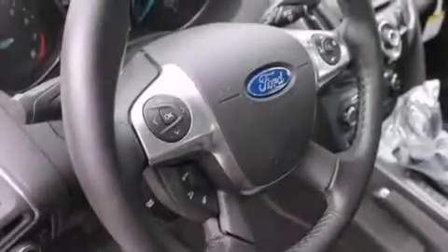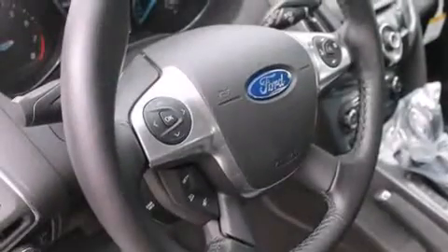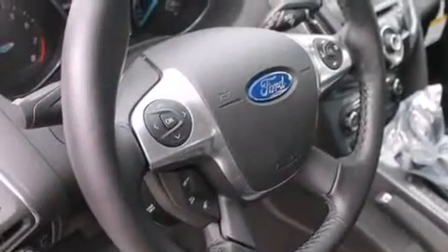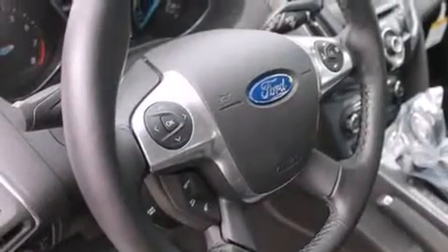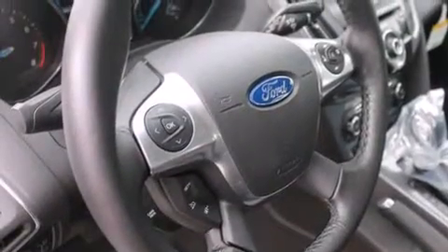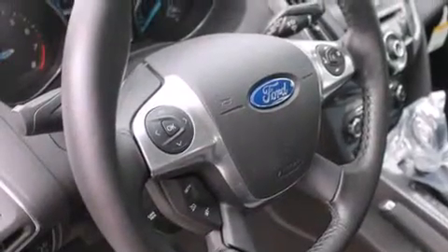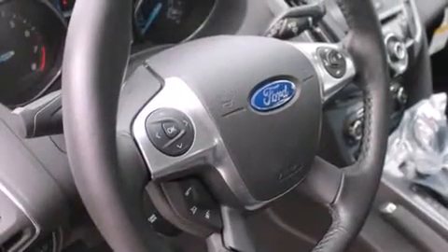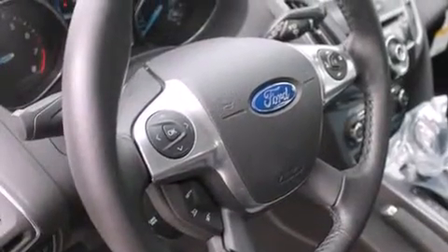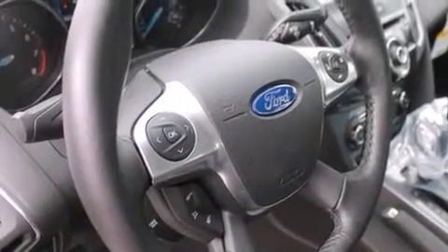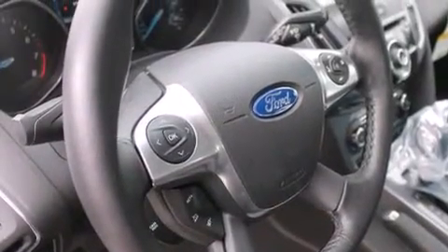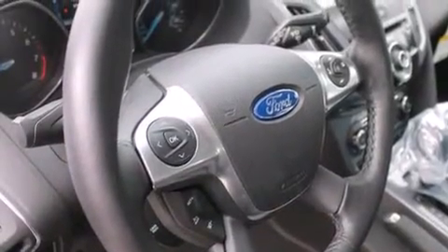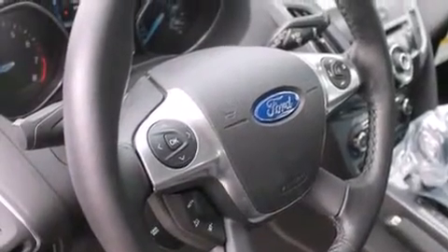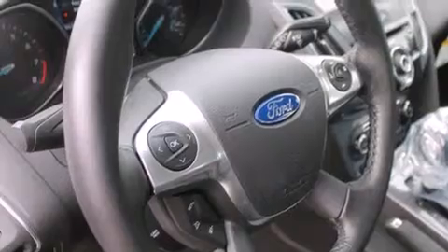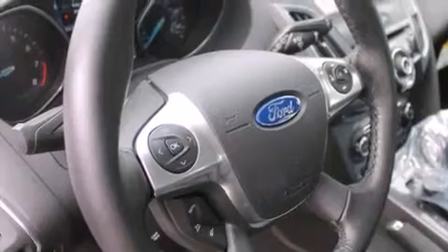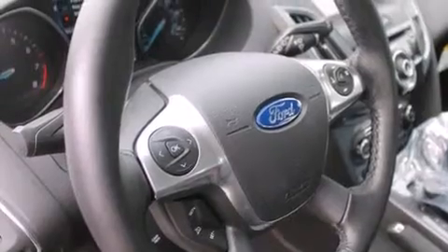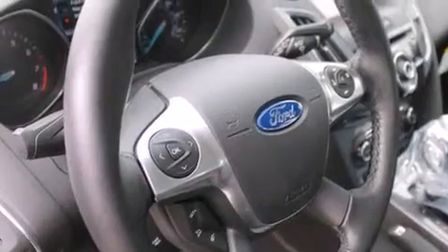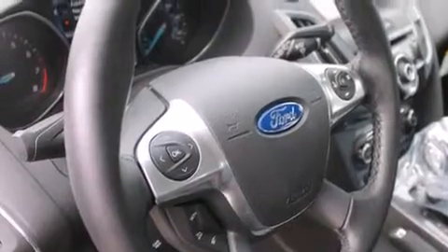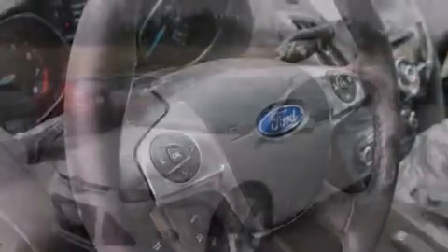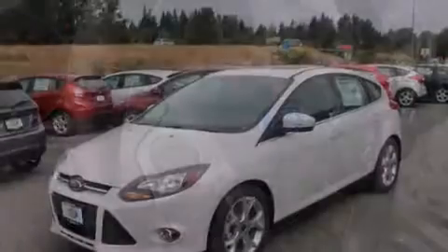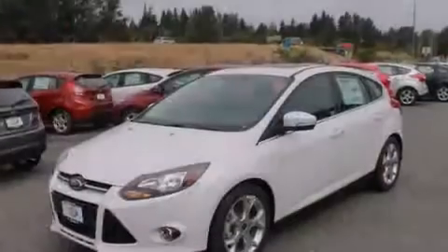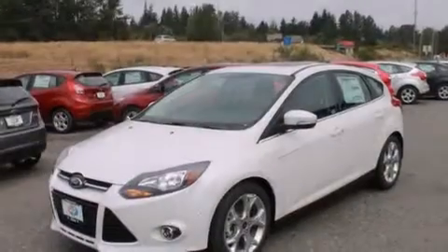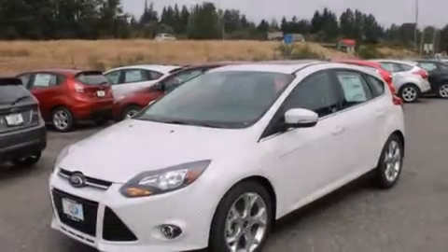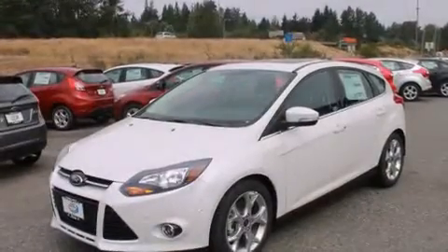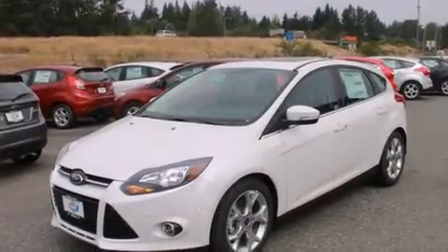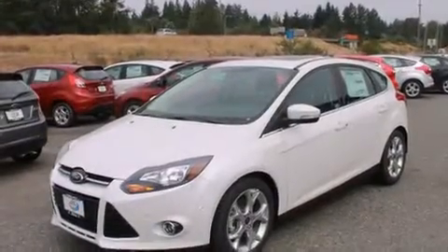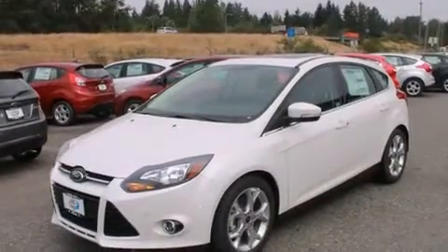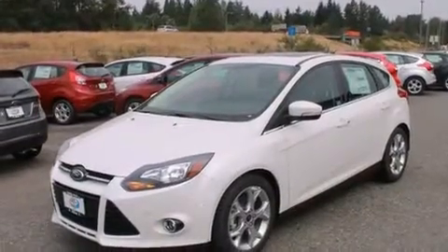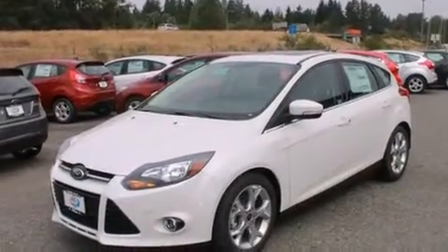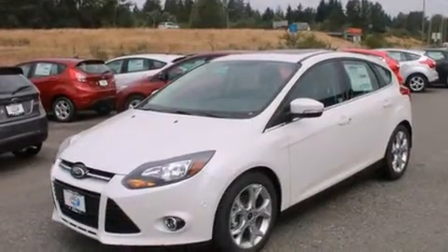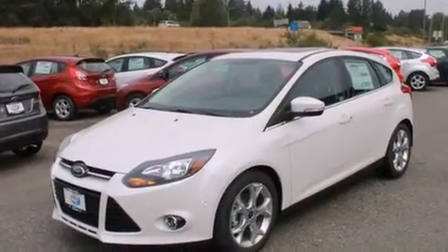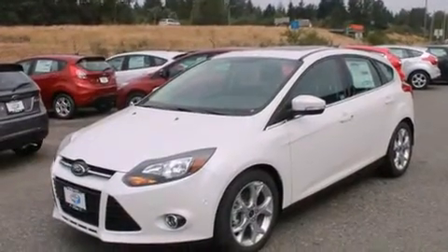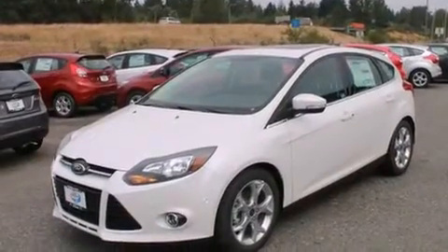Also included are air conditioning, a pass-through rear seat, steering wheel controls, and leather seats that provide great support and create an overall luxurious feel.